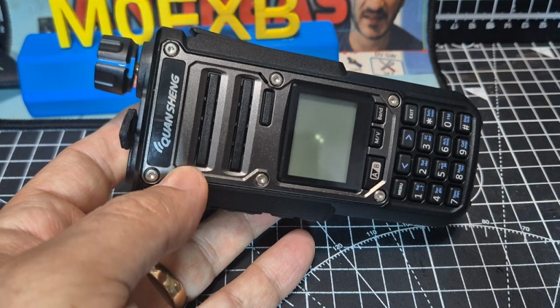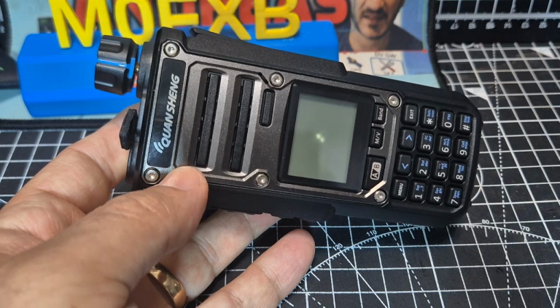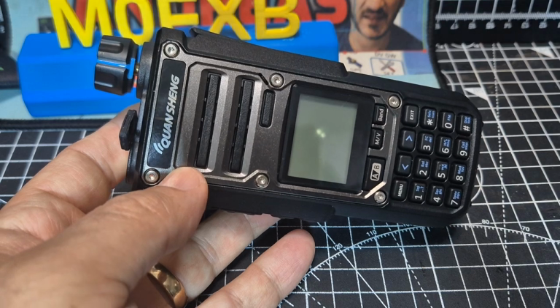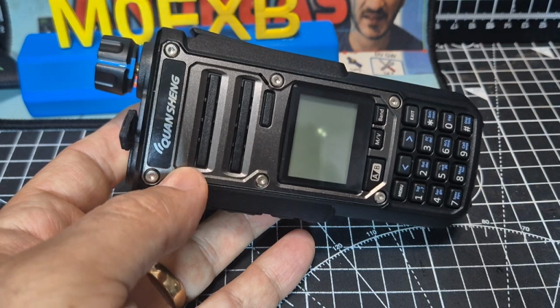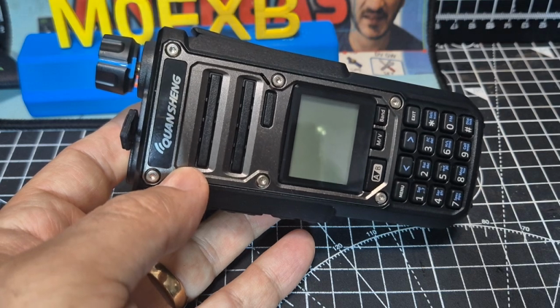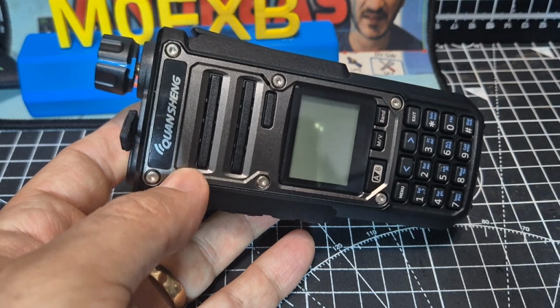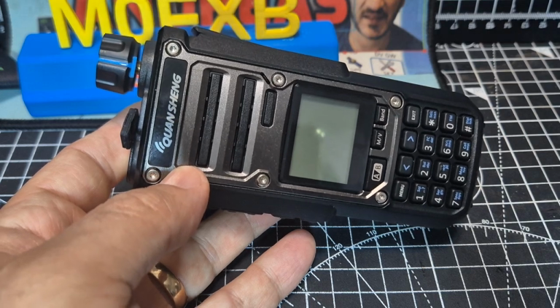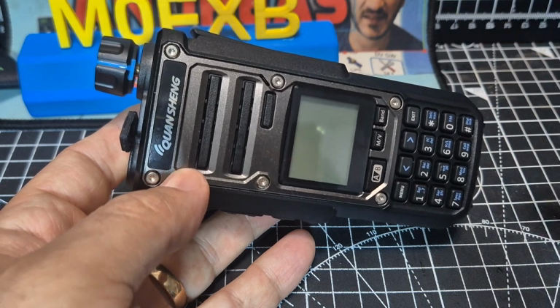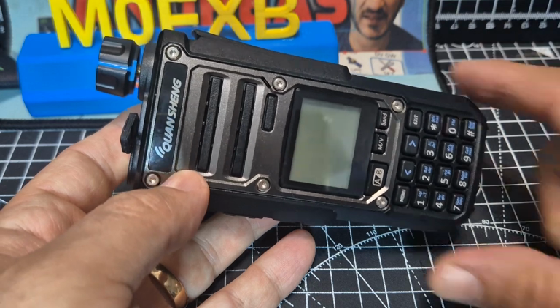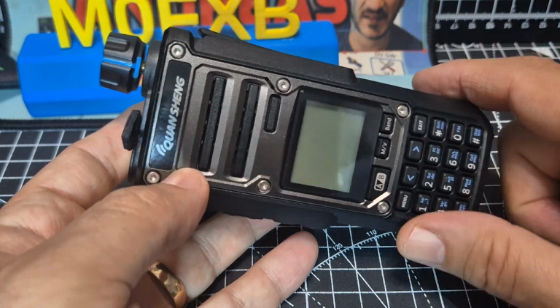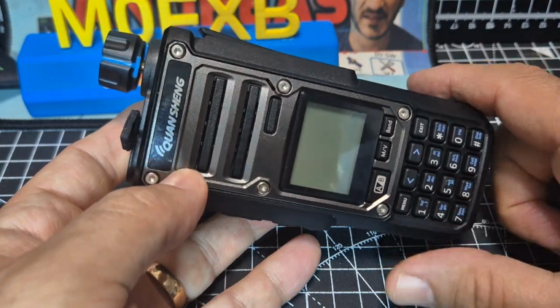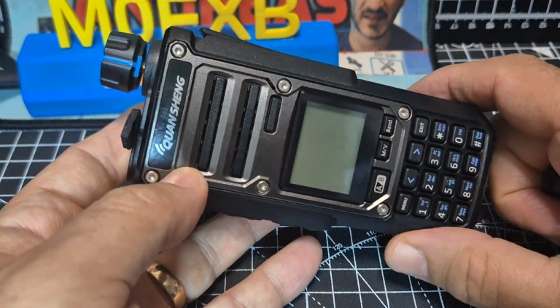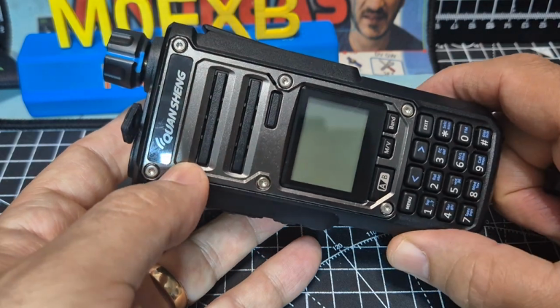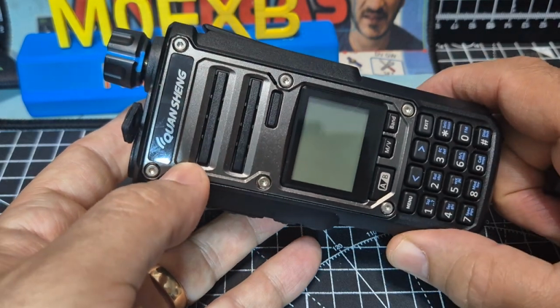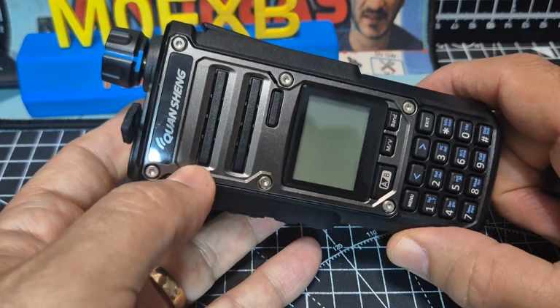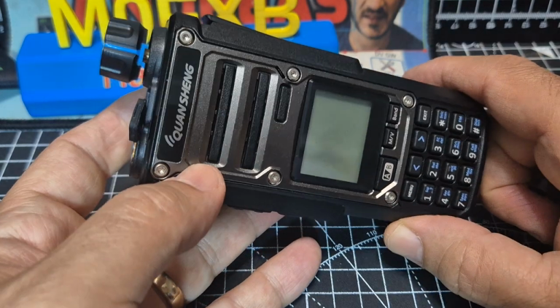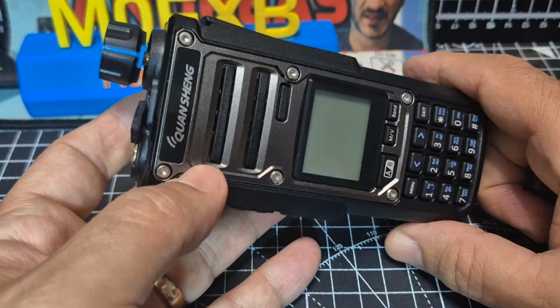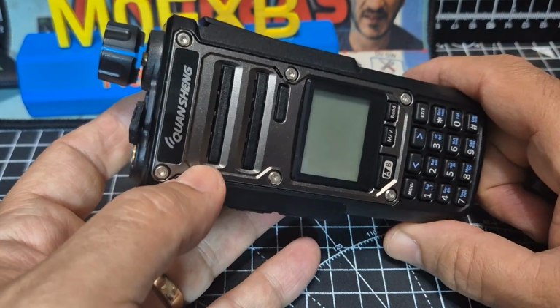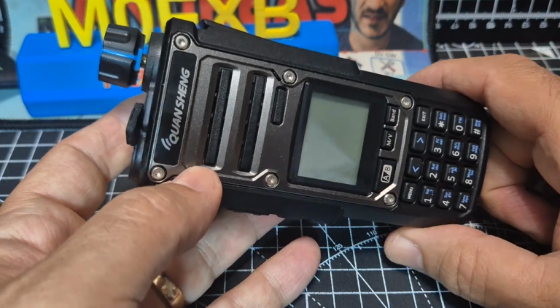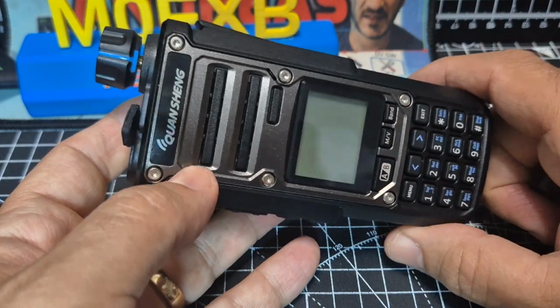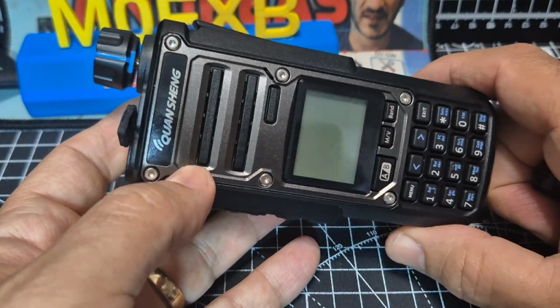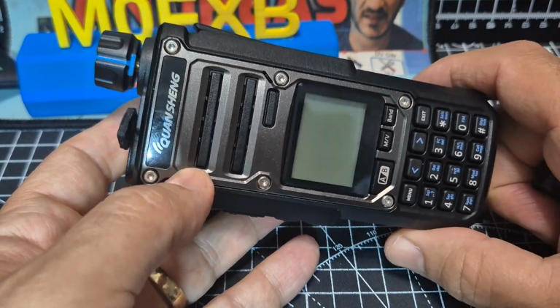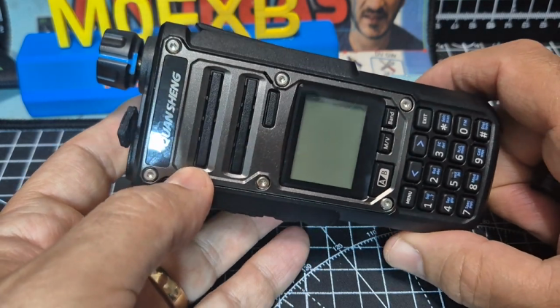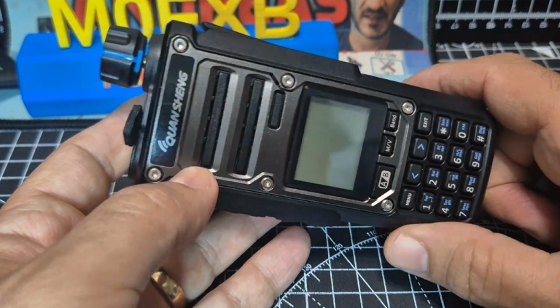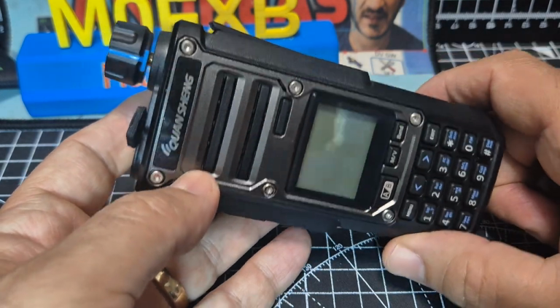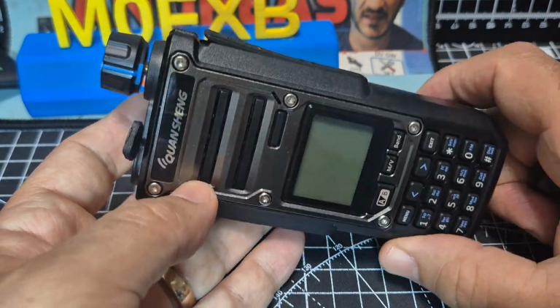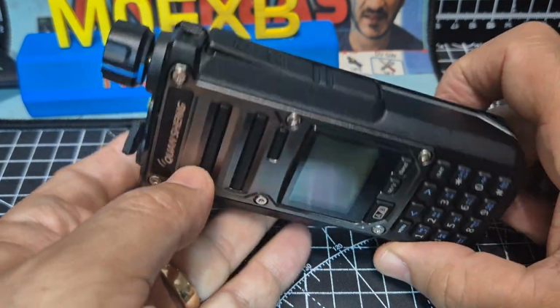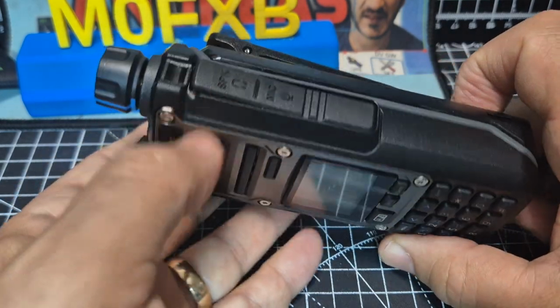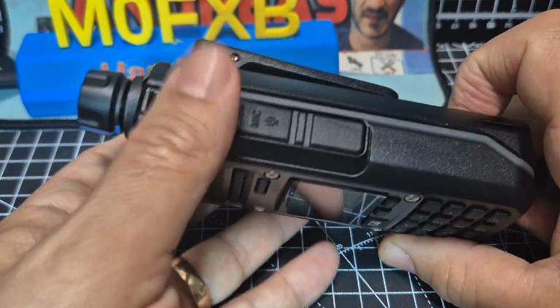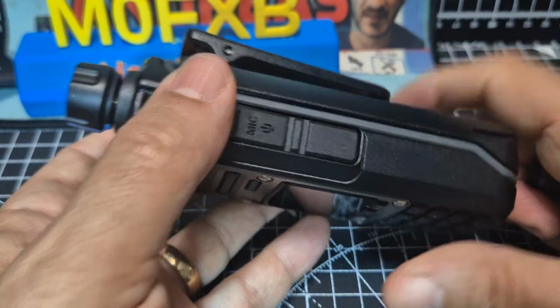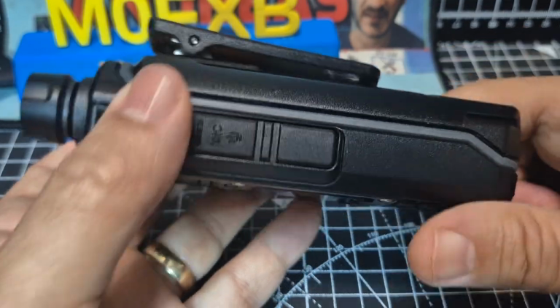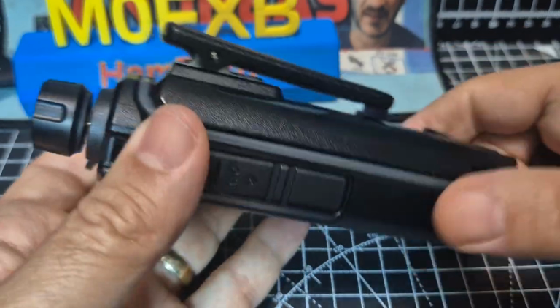M0FXB Quanchang TK11. This is the Stroke 8 model. We're going to take it apart.